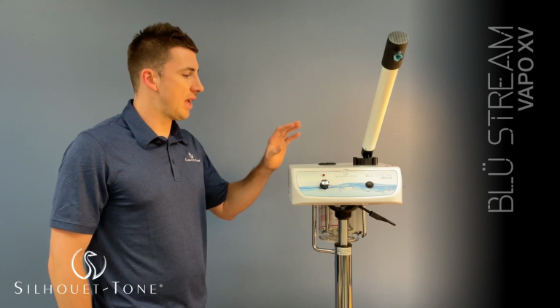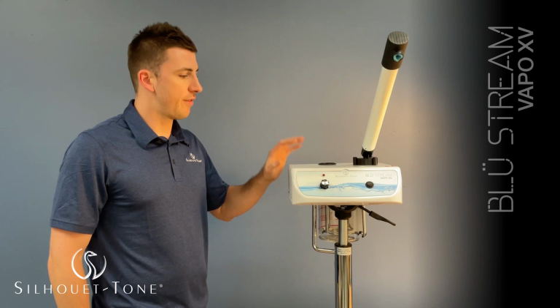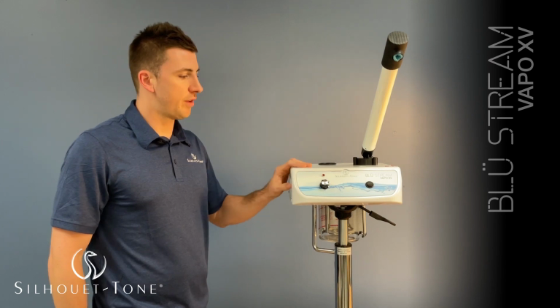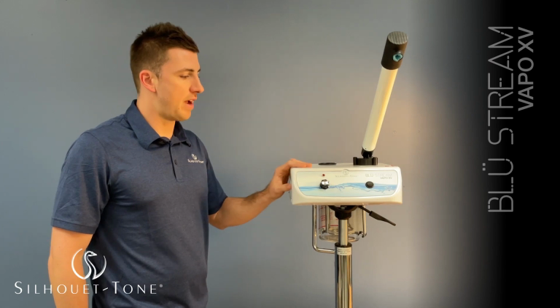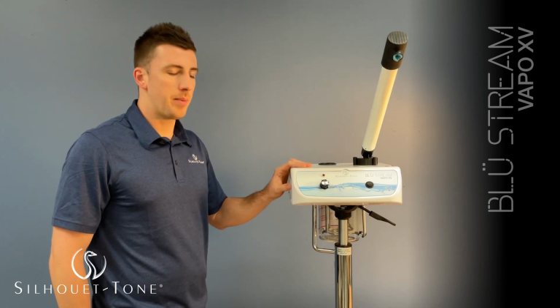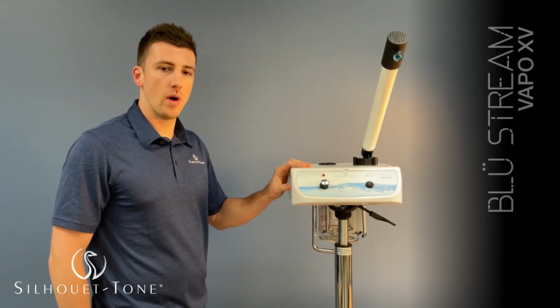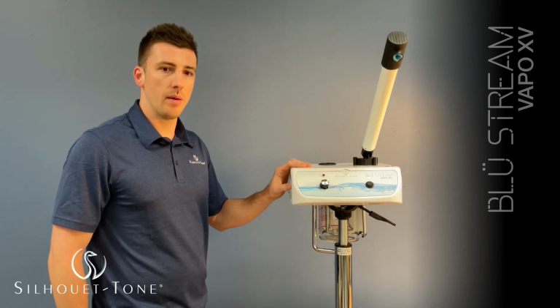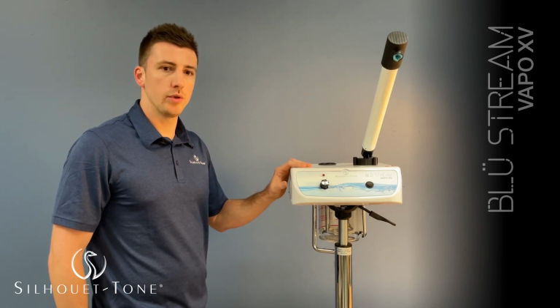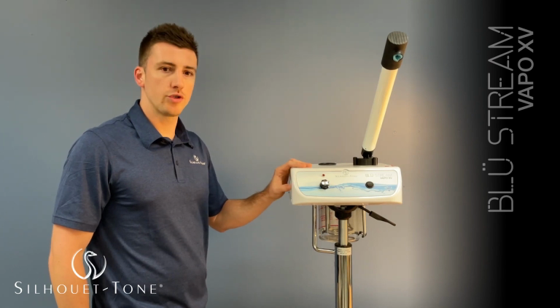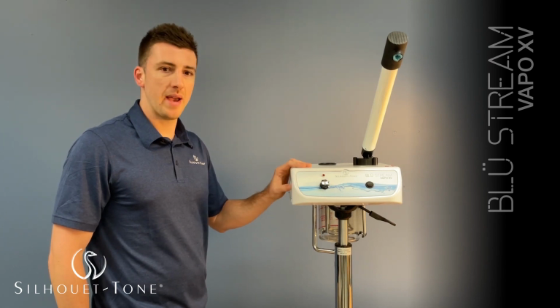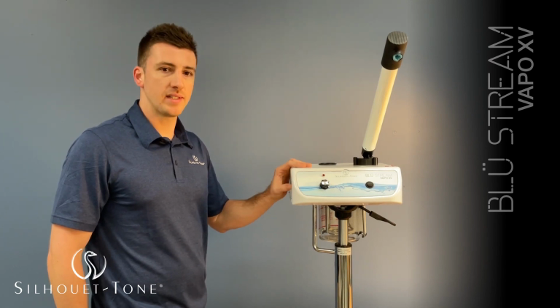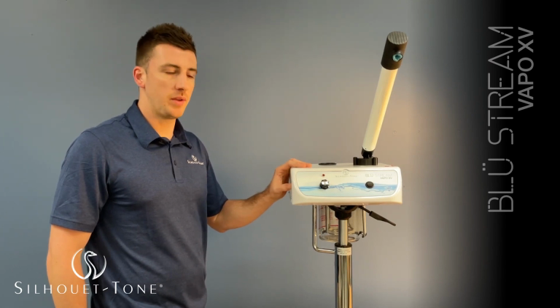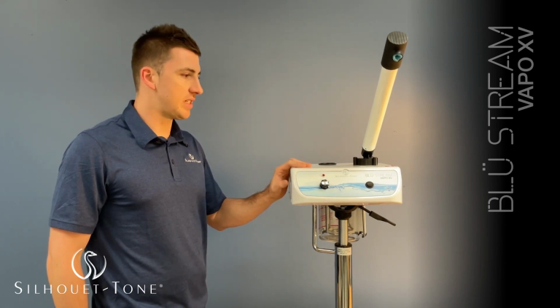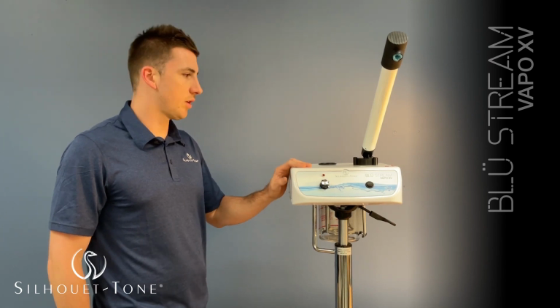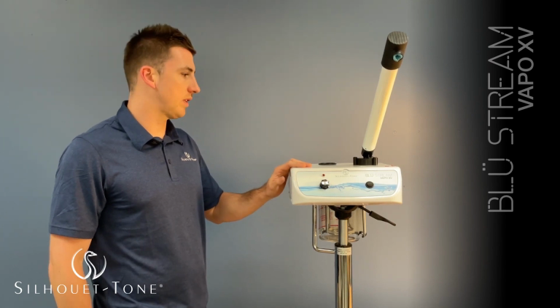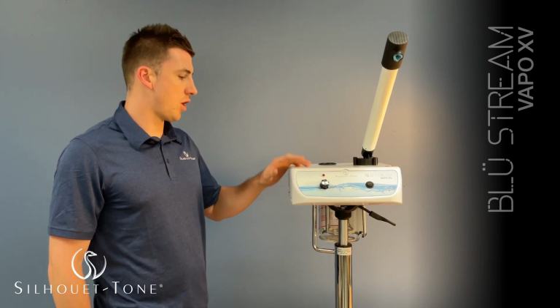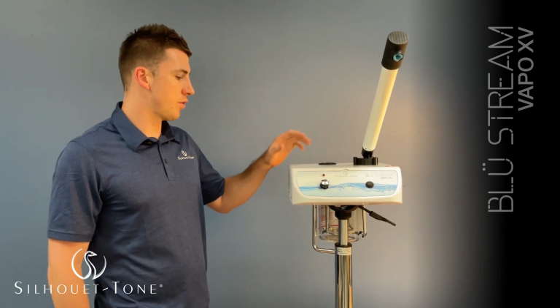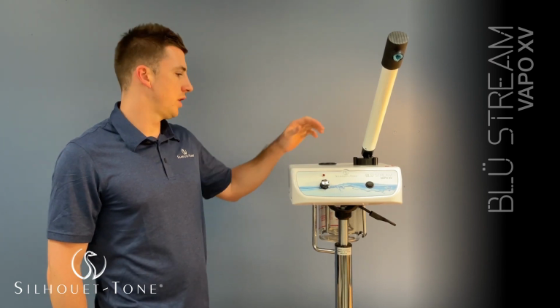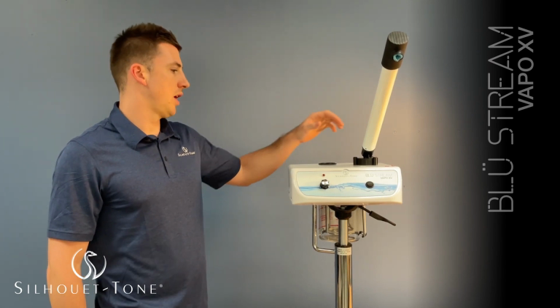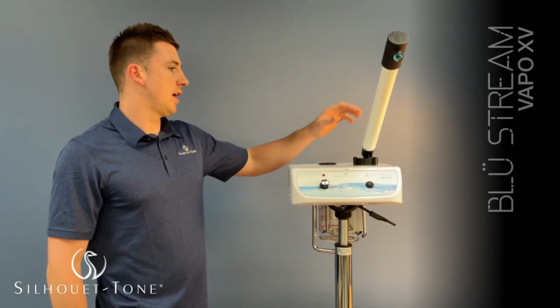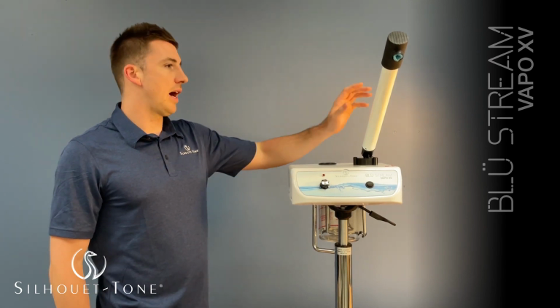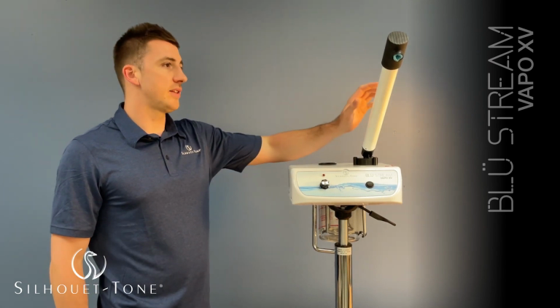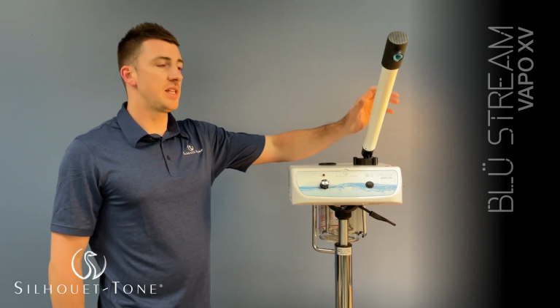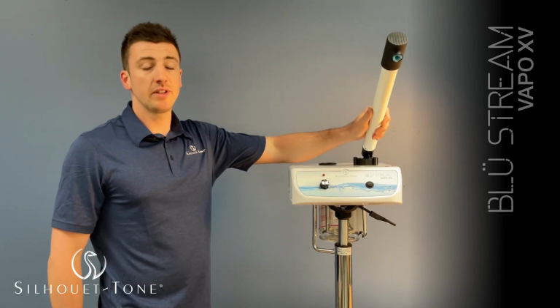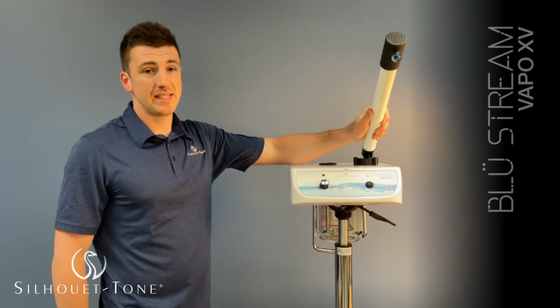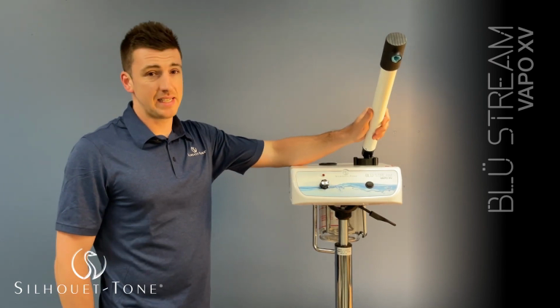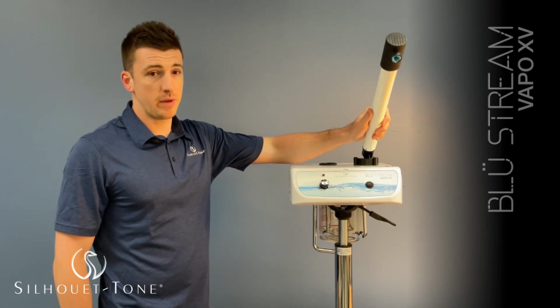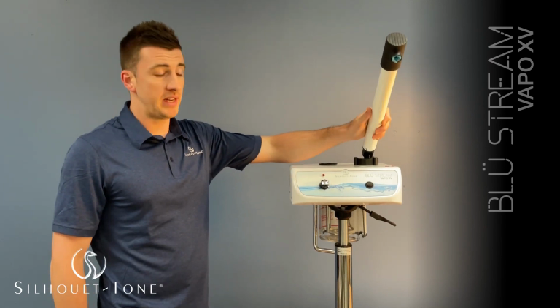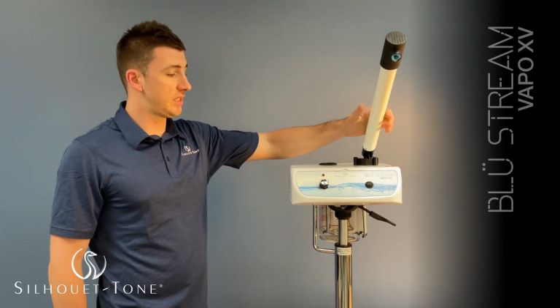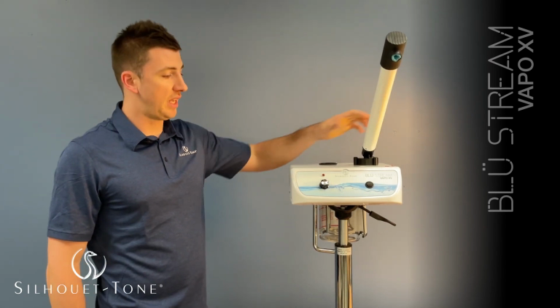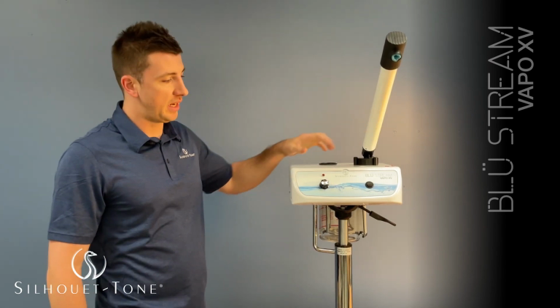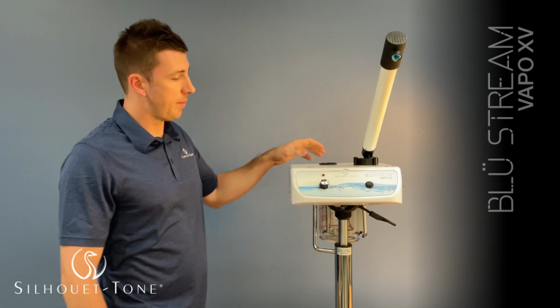We have the Vapo Bluestream XV by Silhouette Tone. The steamer takes seven minutes to heat up.